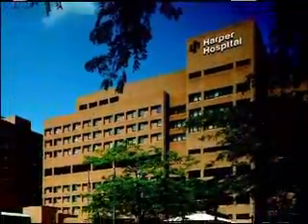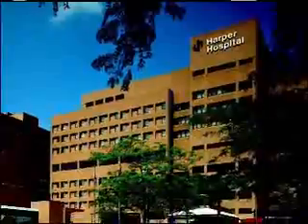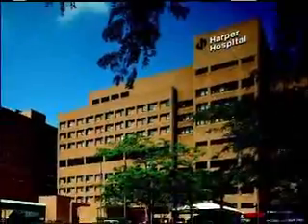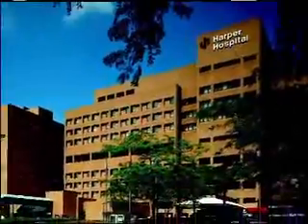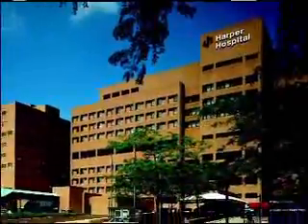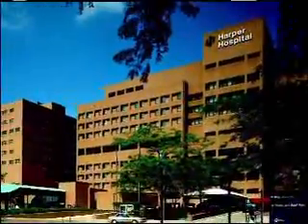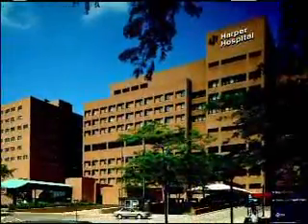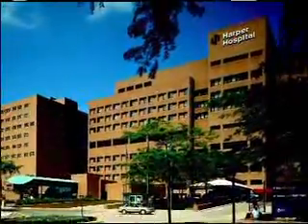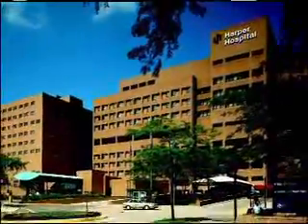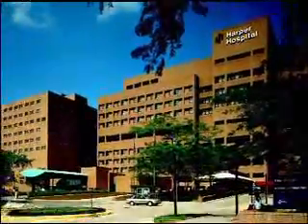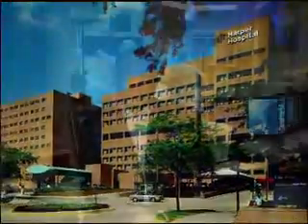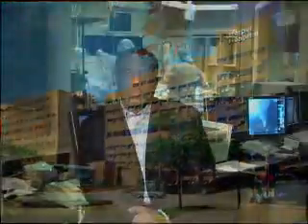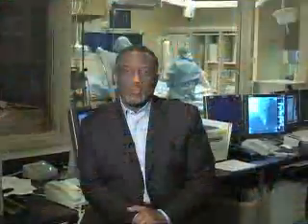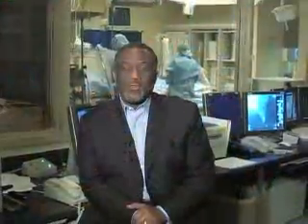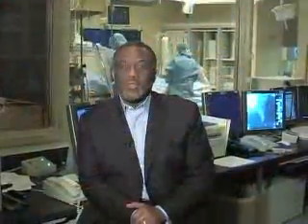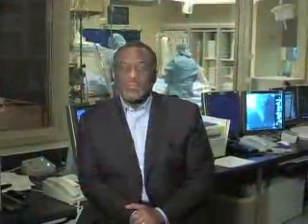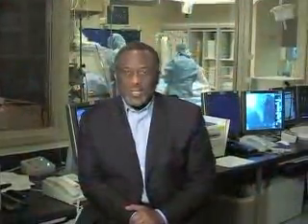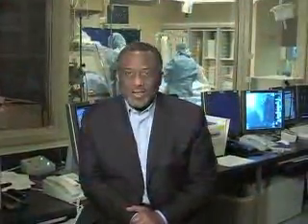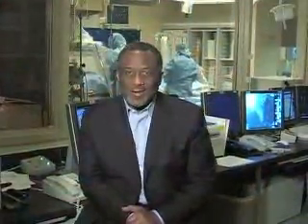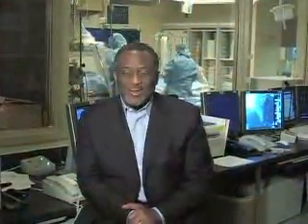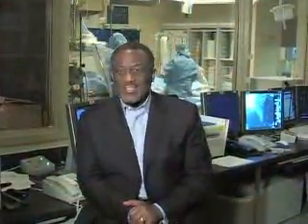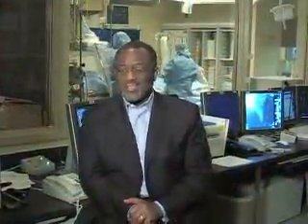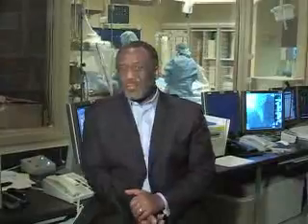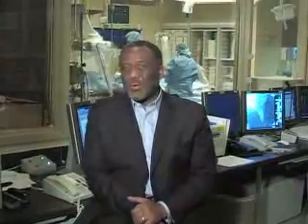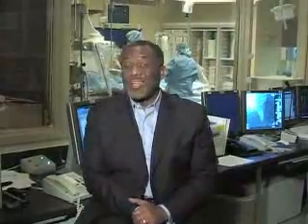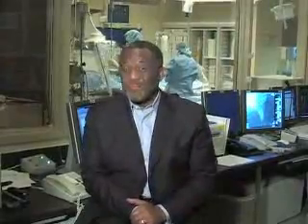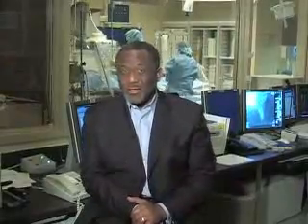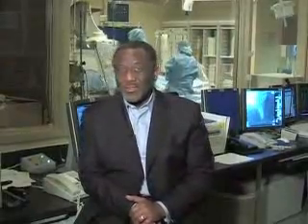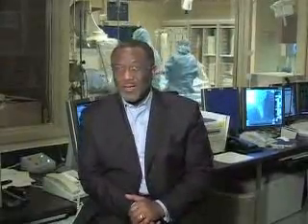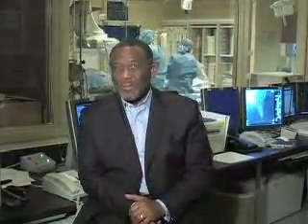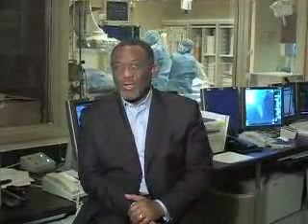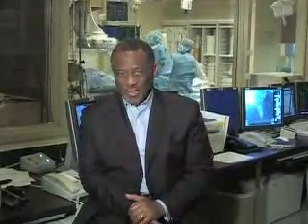The DMC. We just think it's a better way to get better. I'm Emory King.